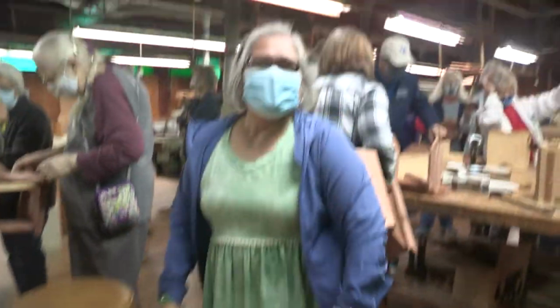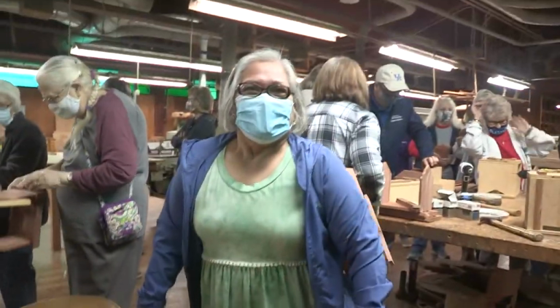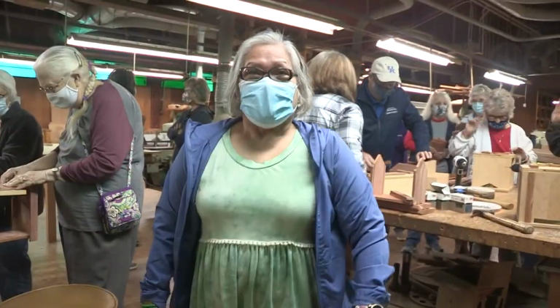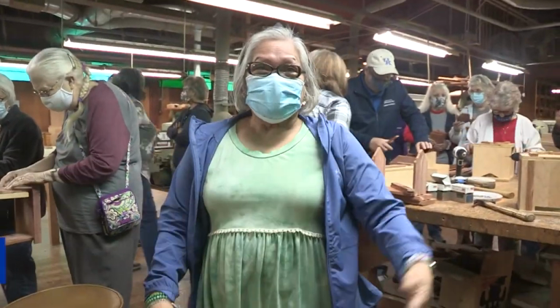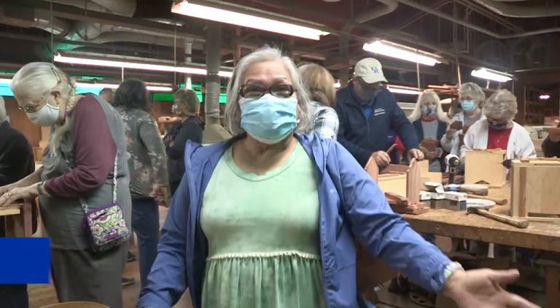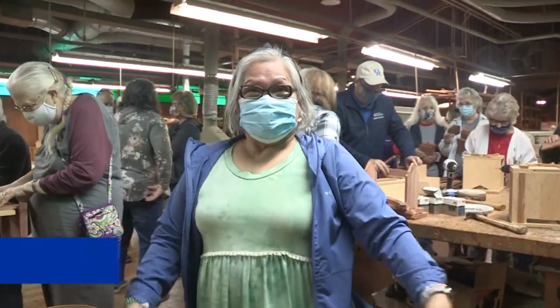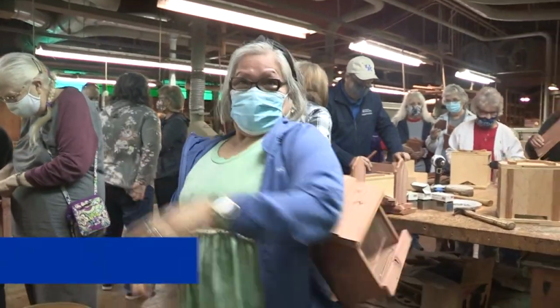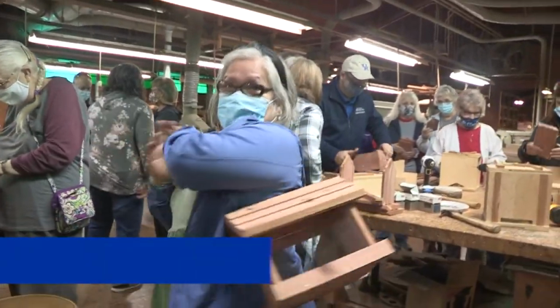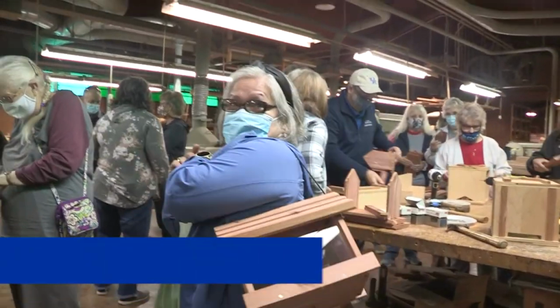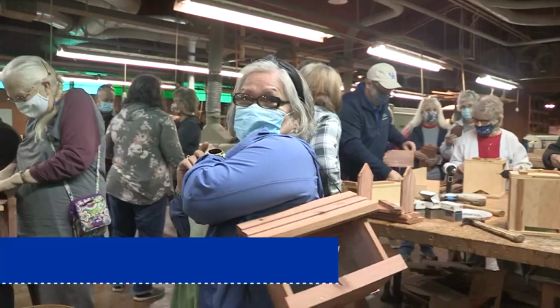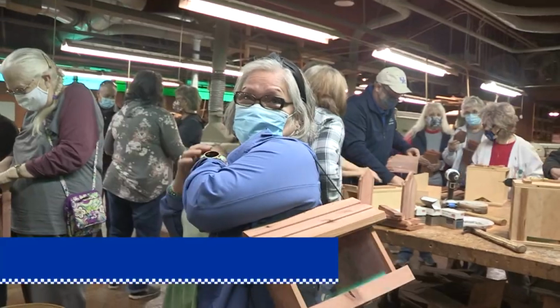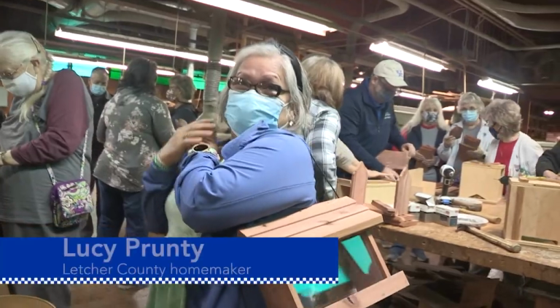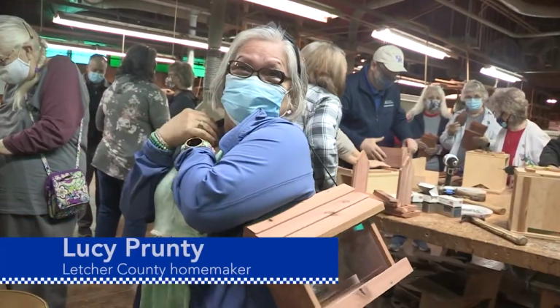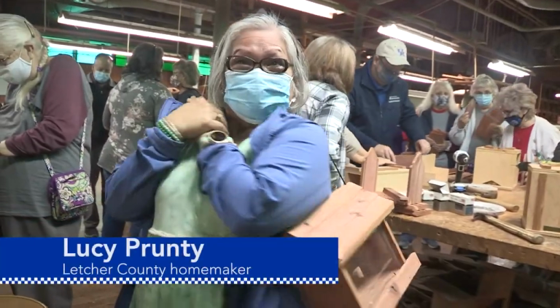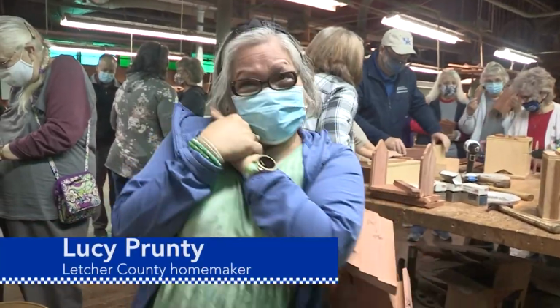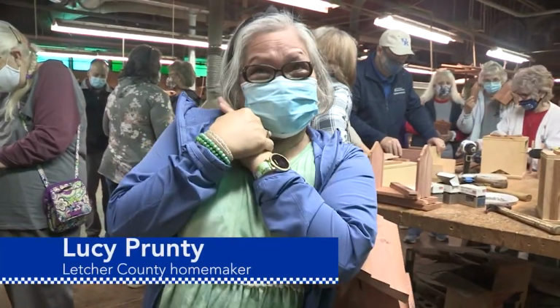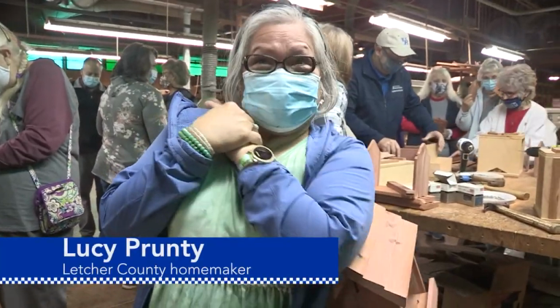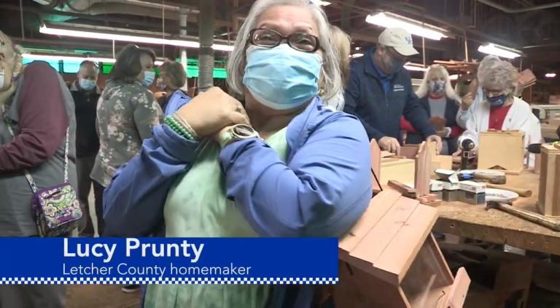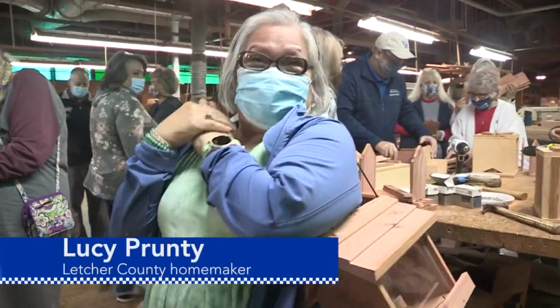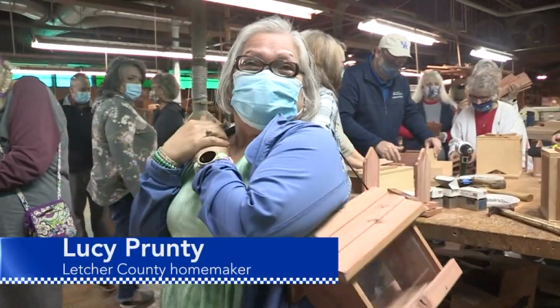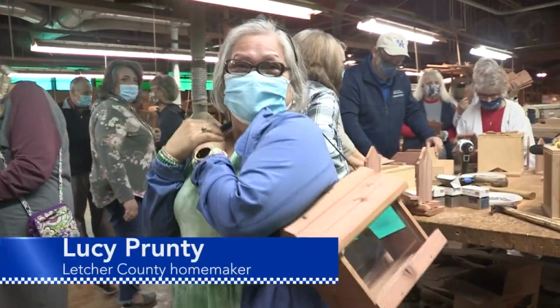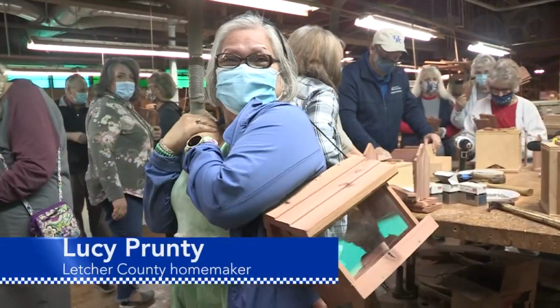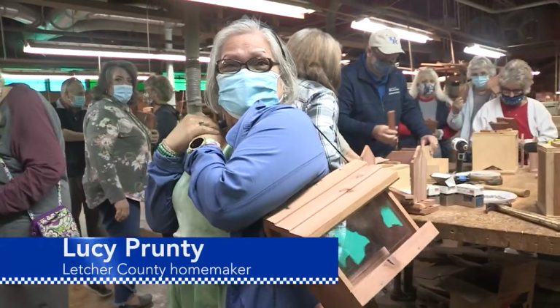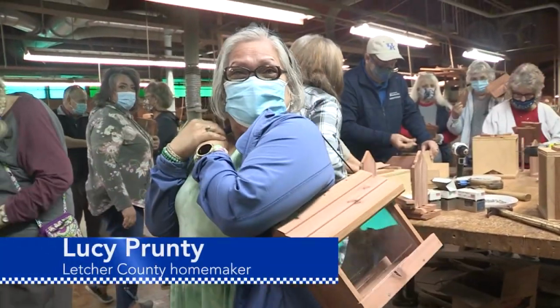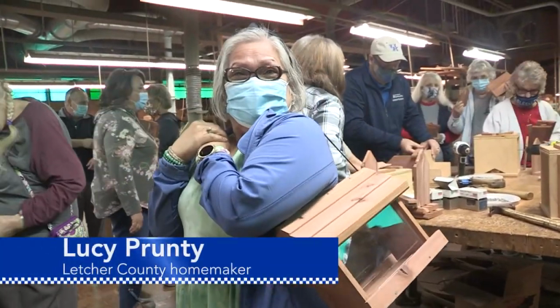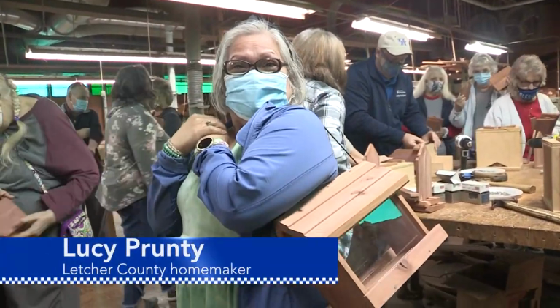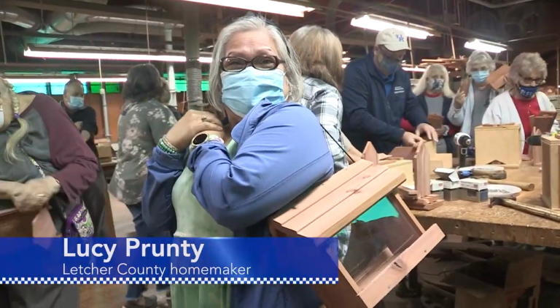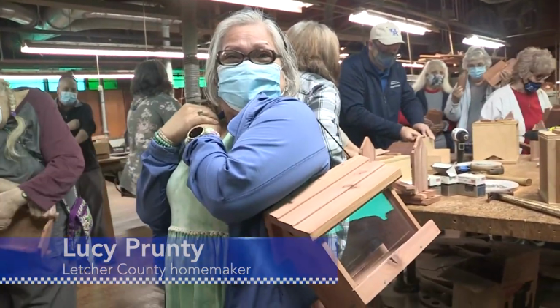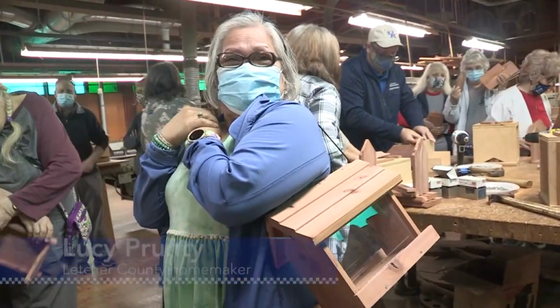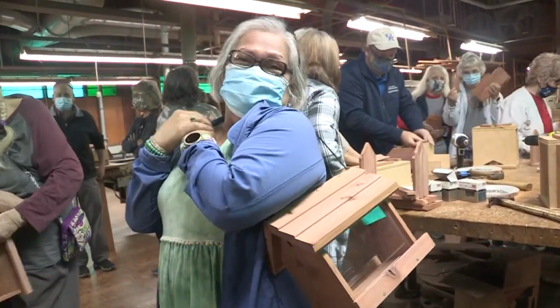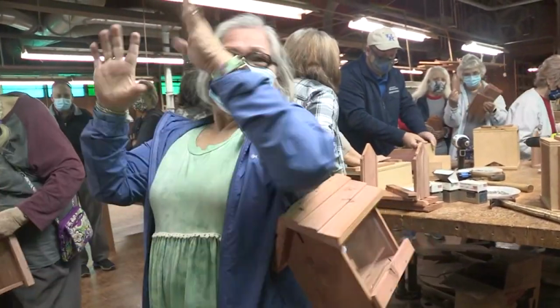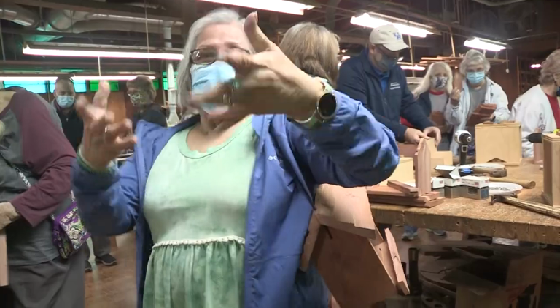What are you going to do with that? I'm going to make like this — a purse. Oh, you're going to make a purse out of it? Yeah. It's not going to be a bird feeder for you? Sometimes.